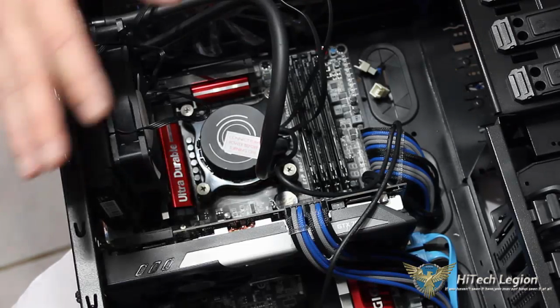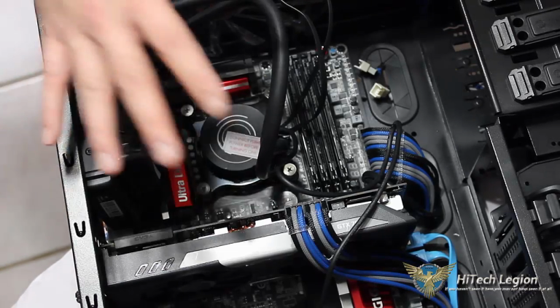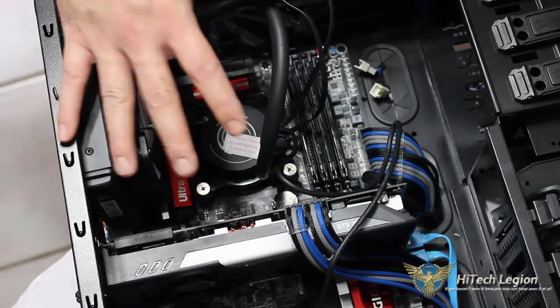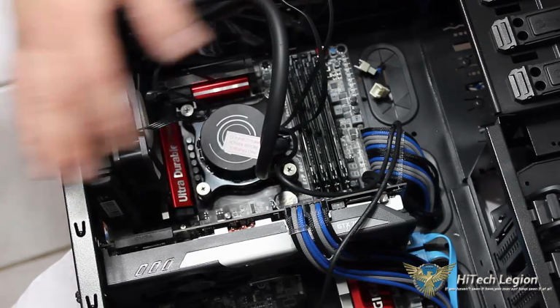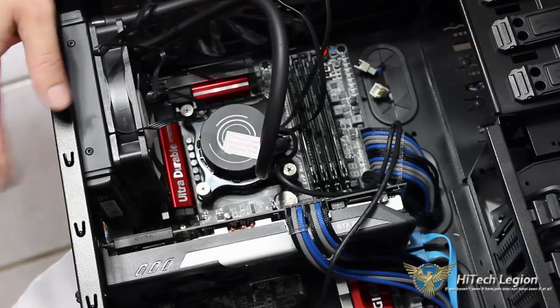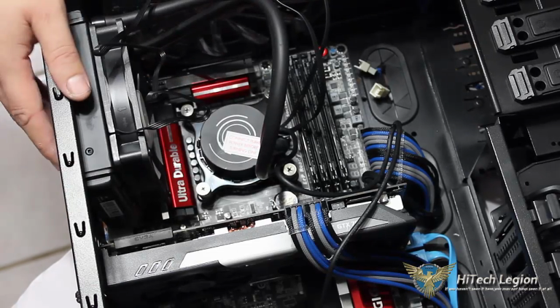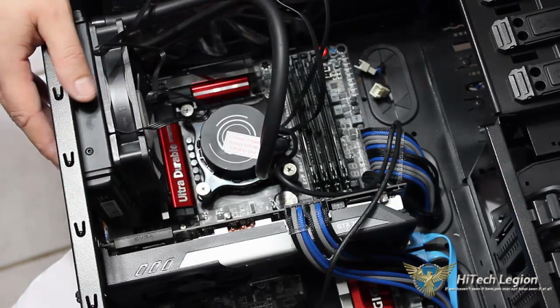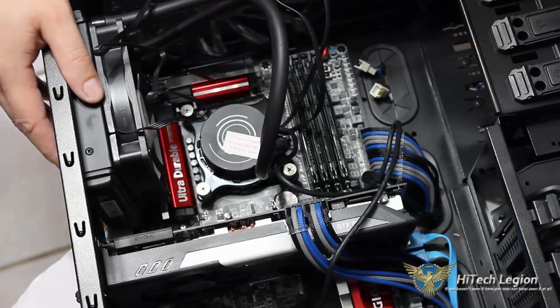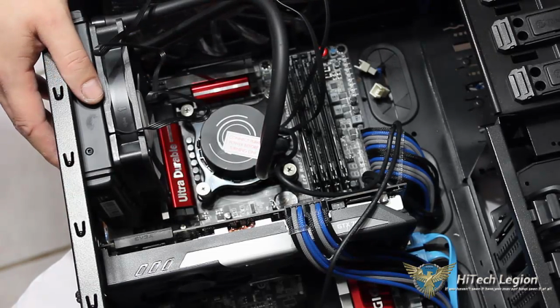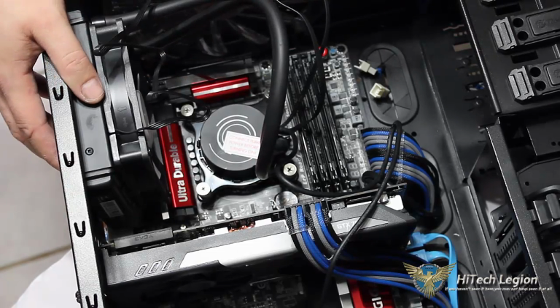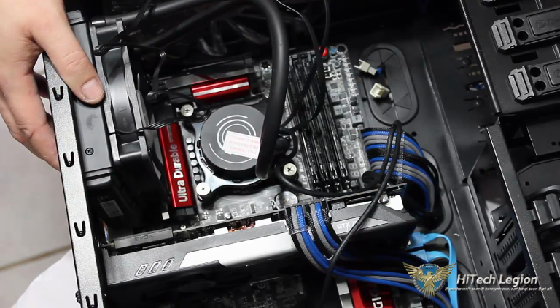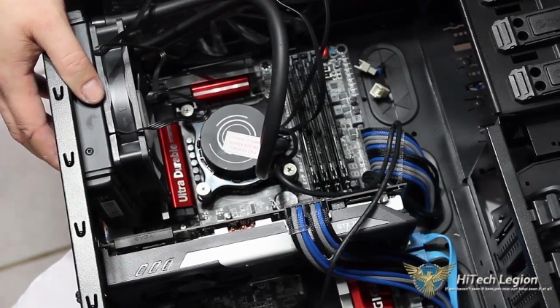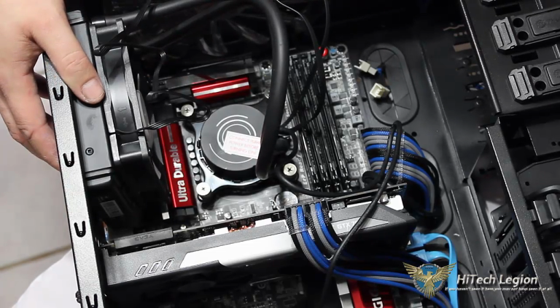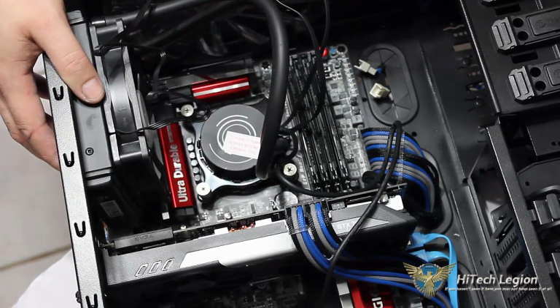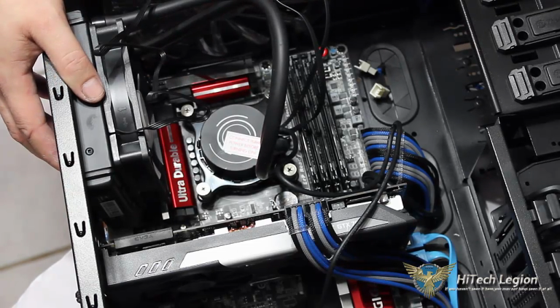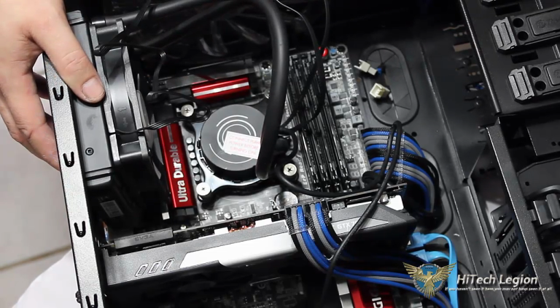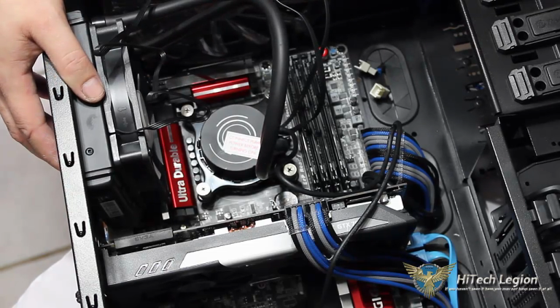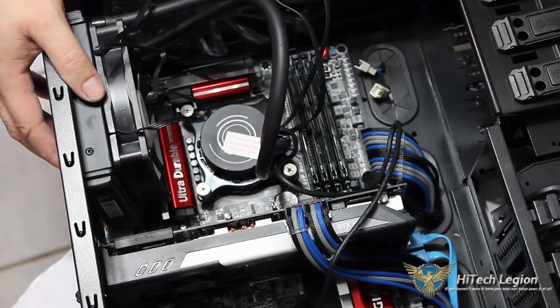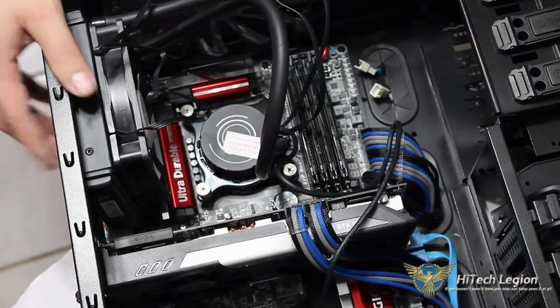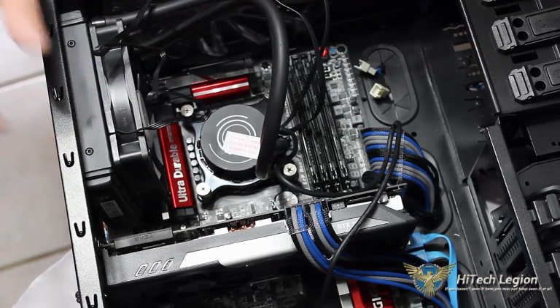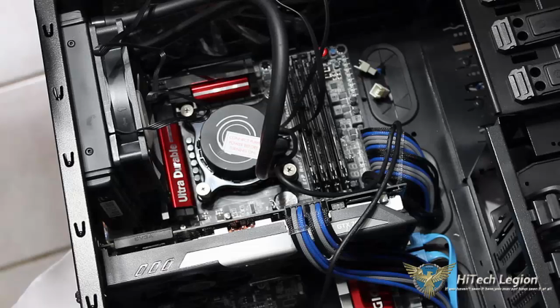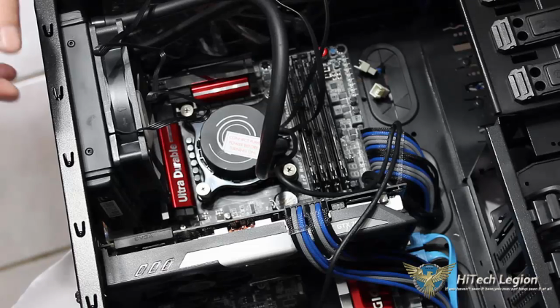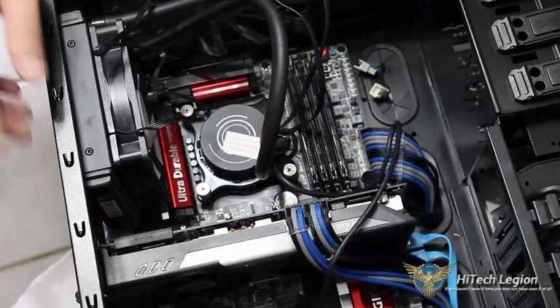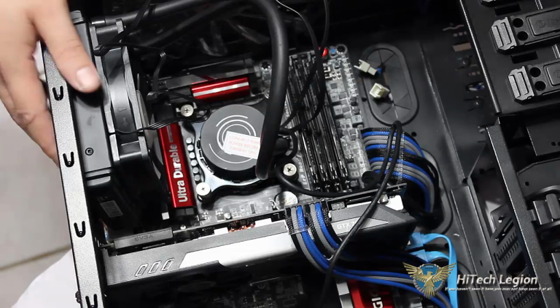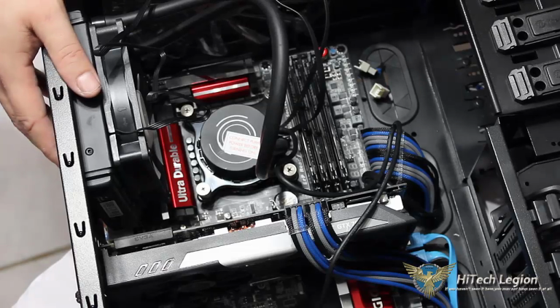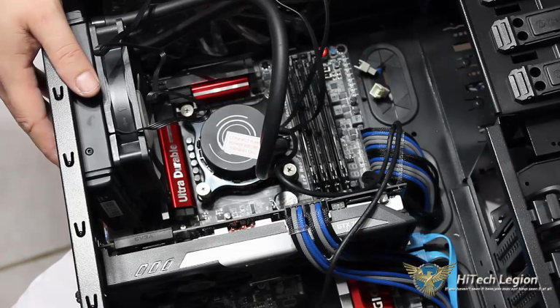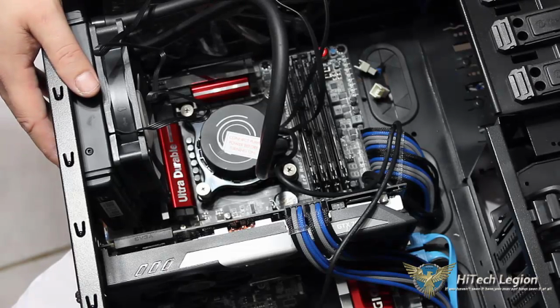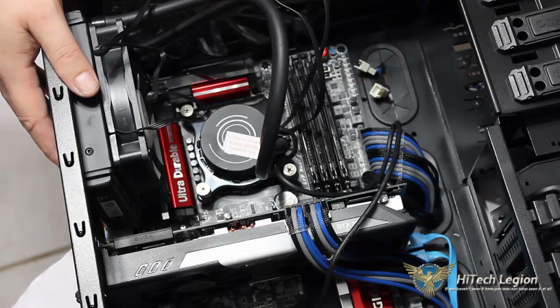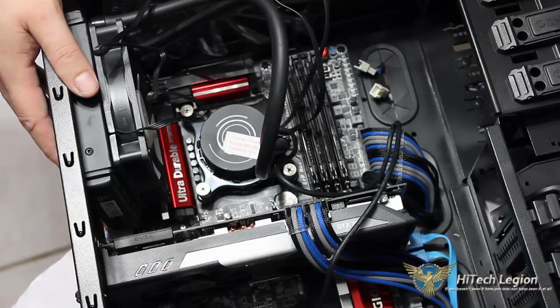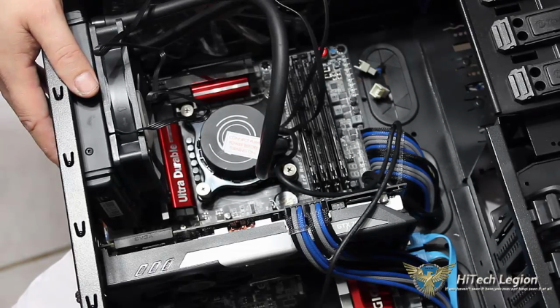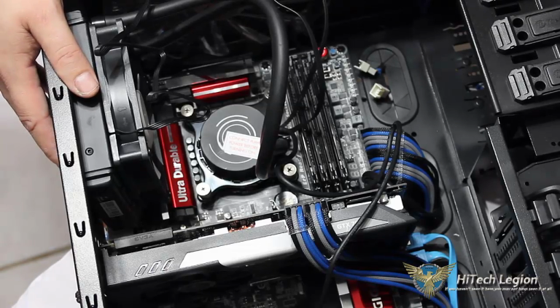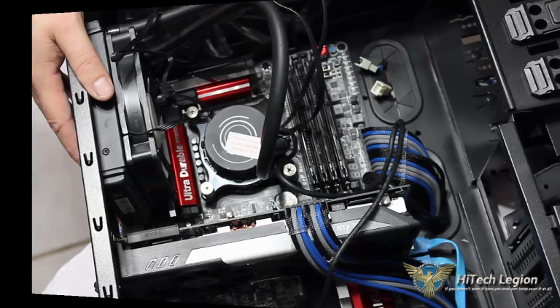That is the installation. I hope you enjoyed. Stay tuned for some benchmarks.